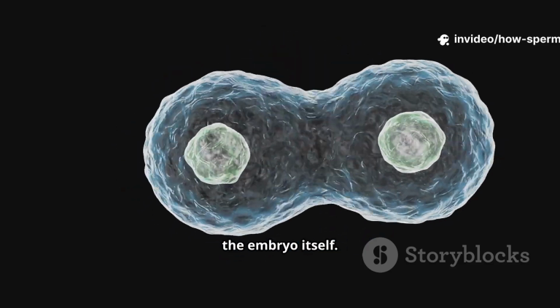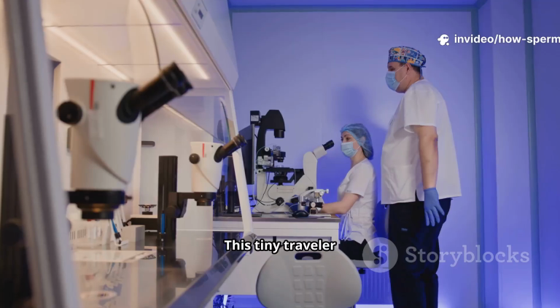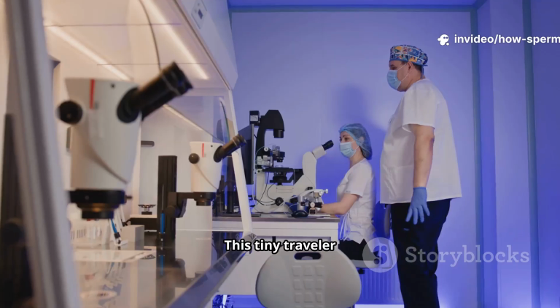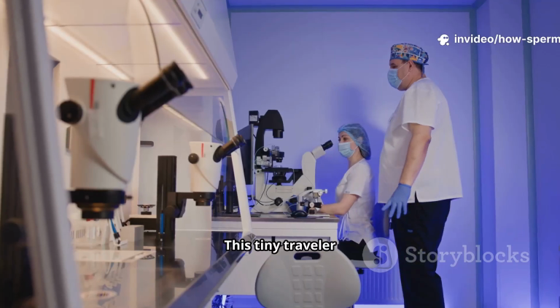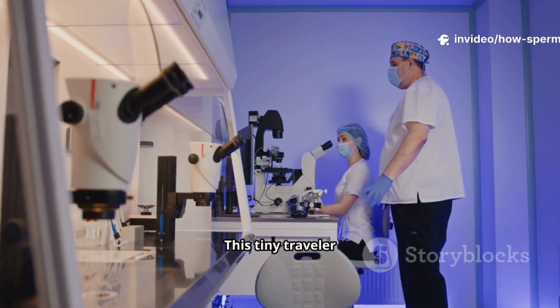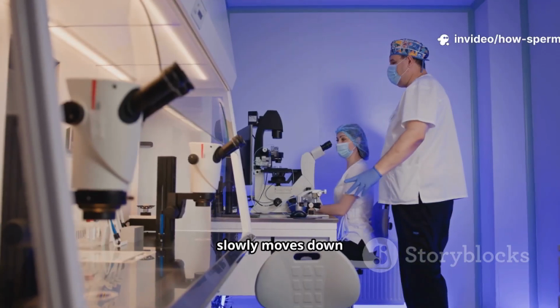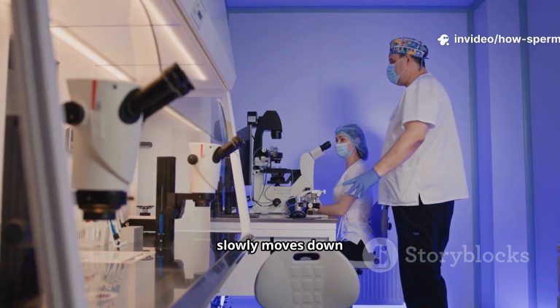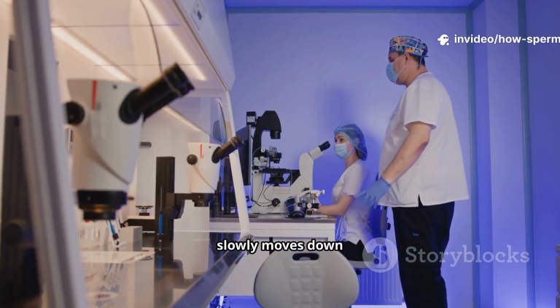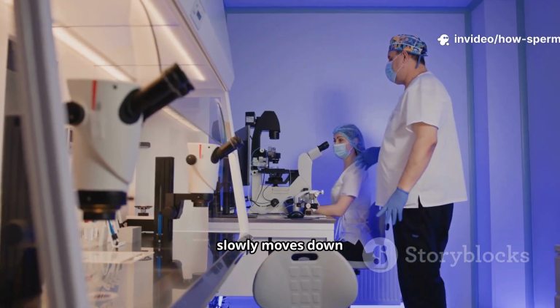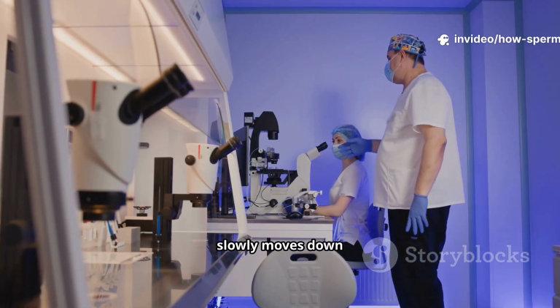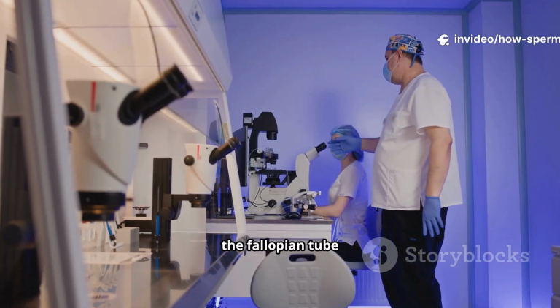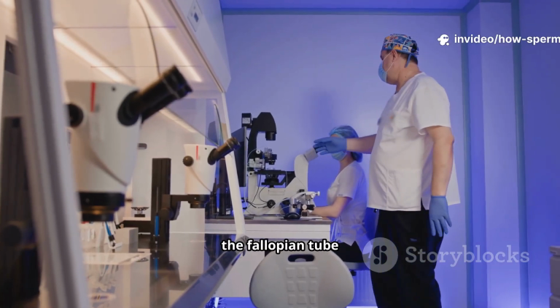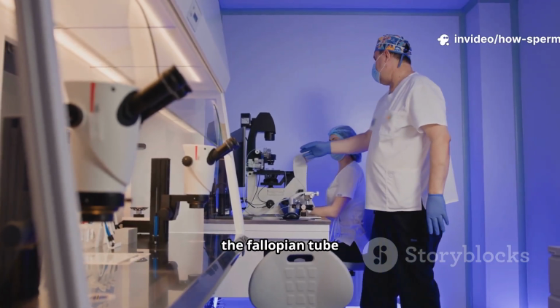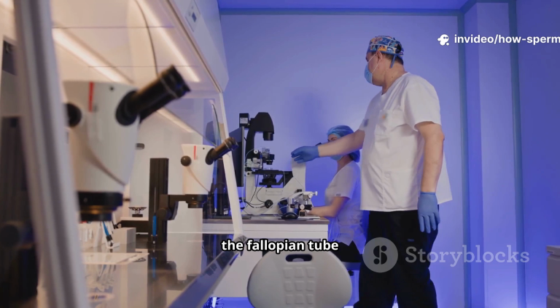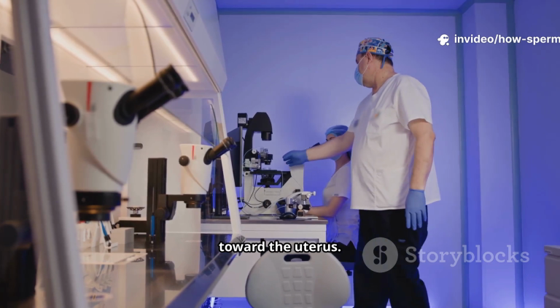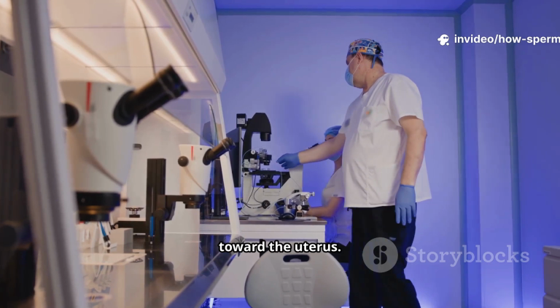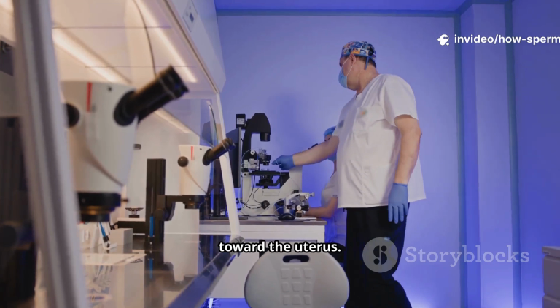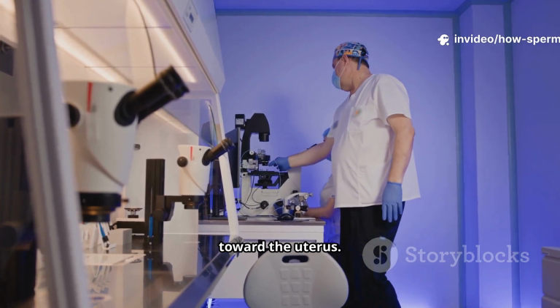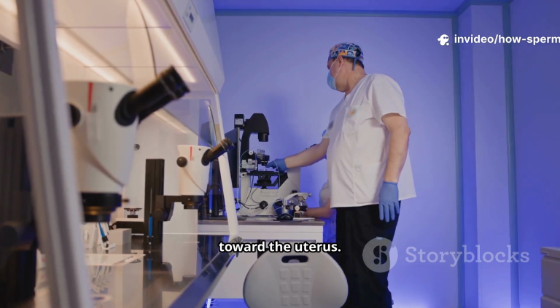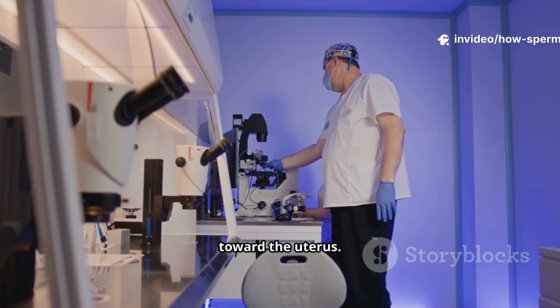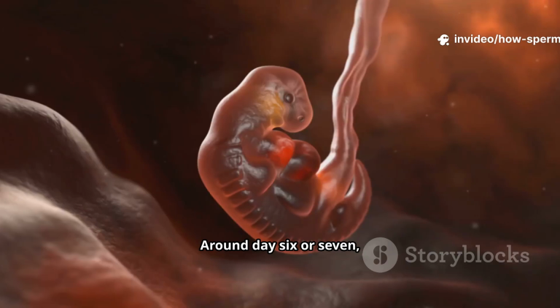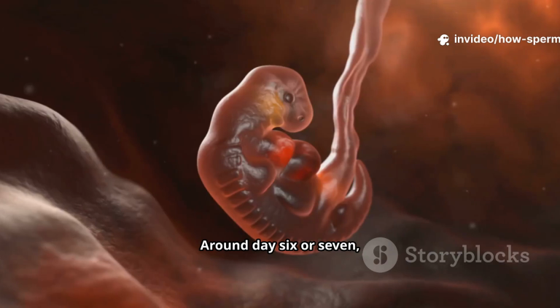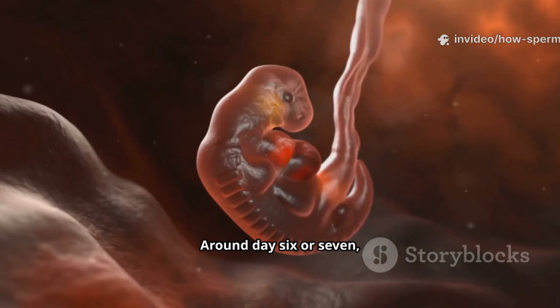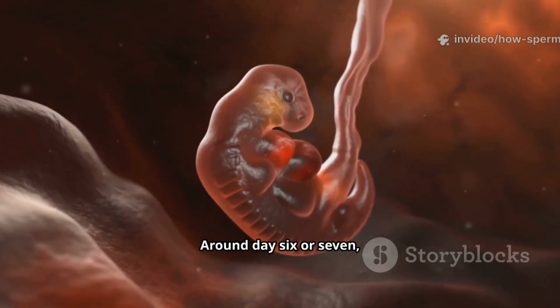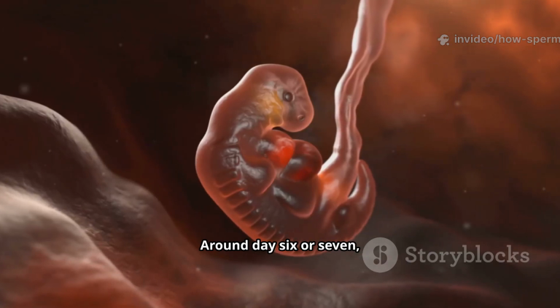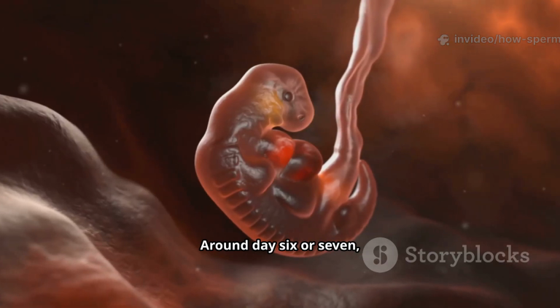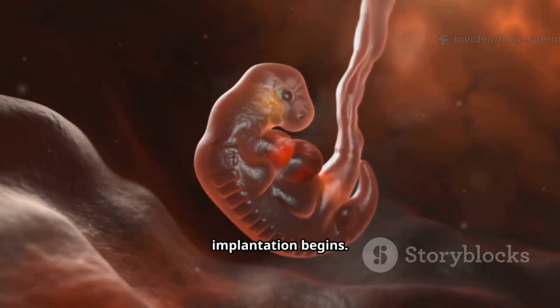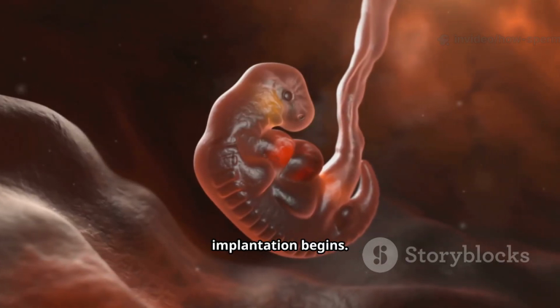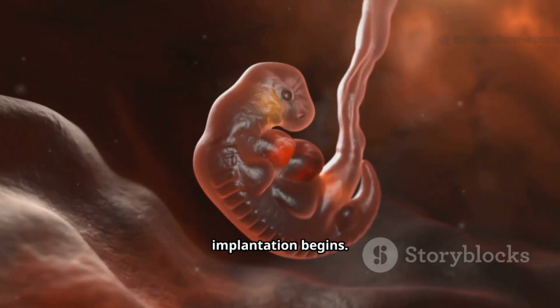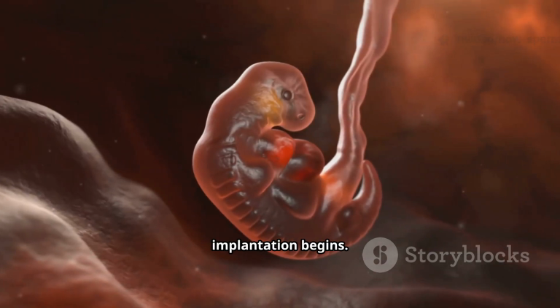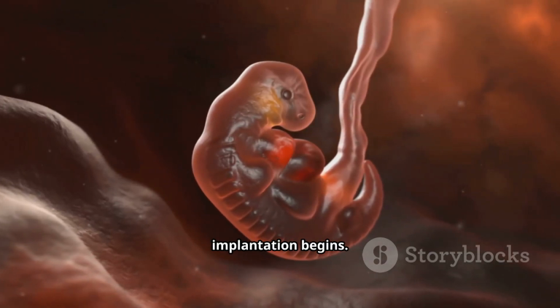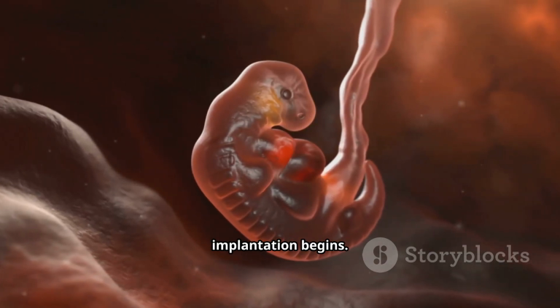This tiny traveler slowly moves down the fallopian tube toward the uterus. Around day 6 or 7, implantation begins.